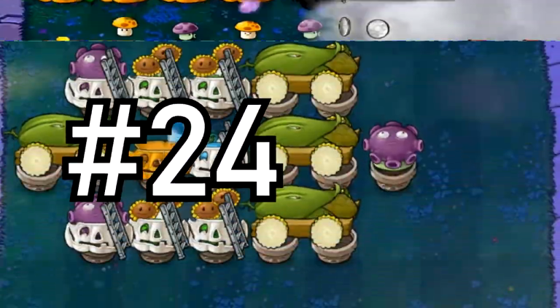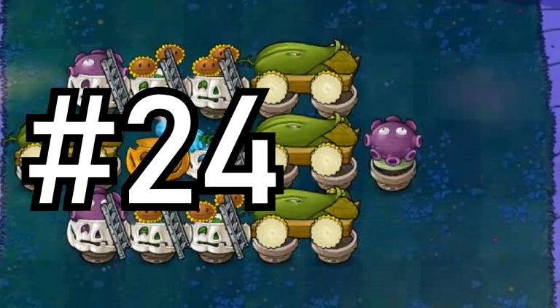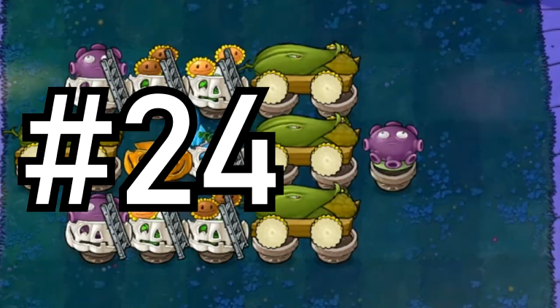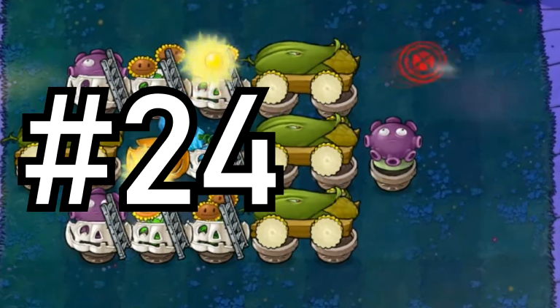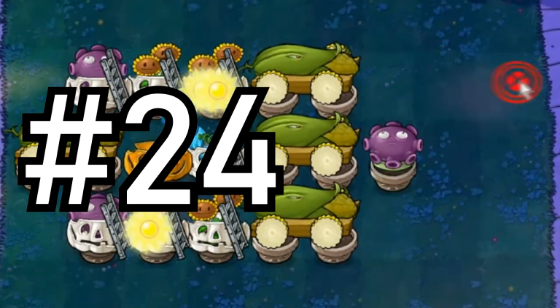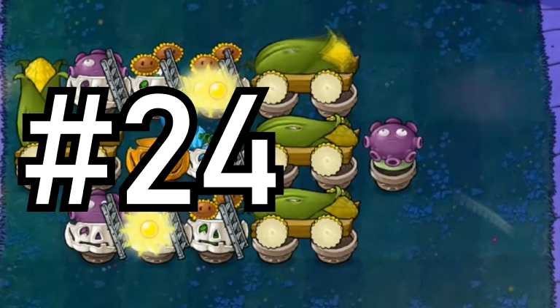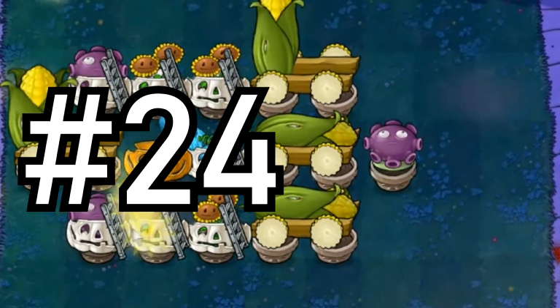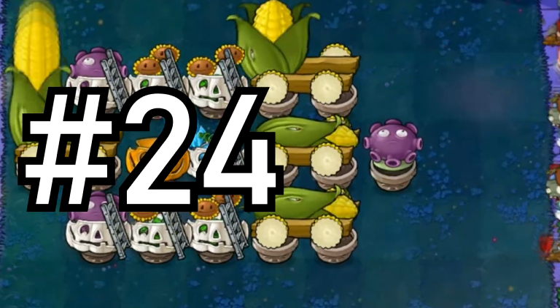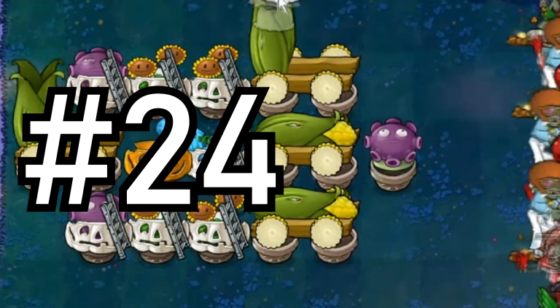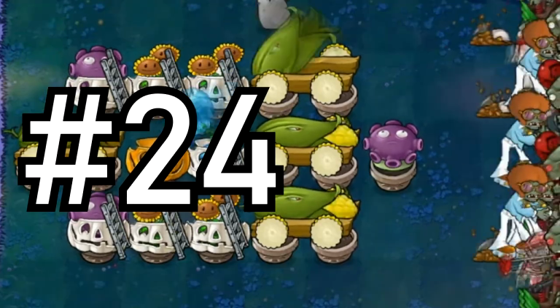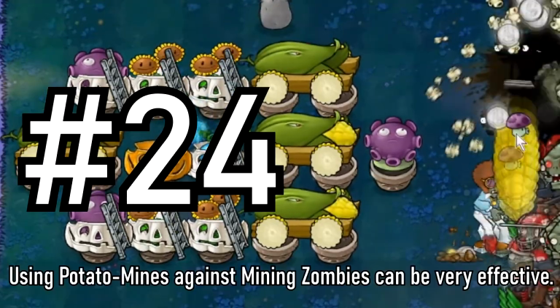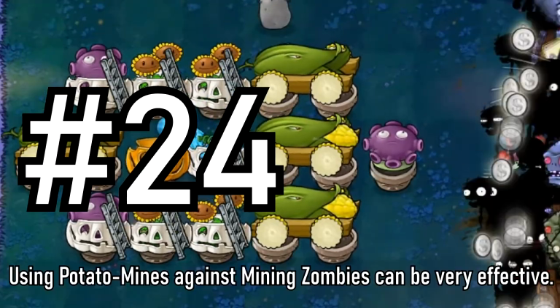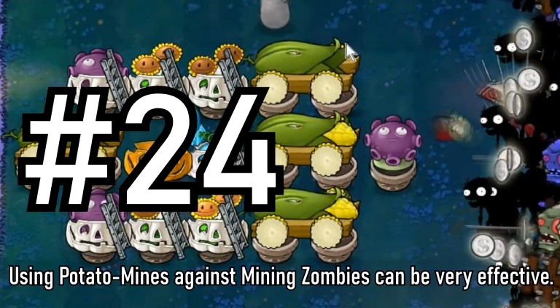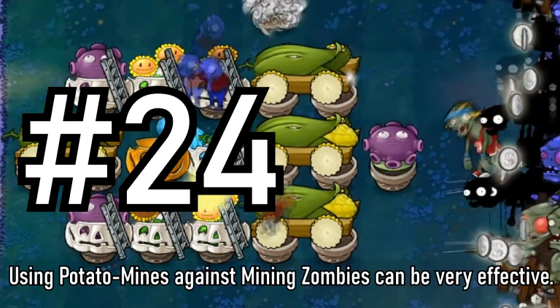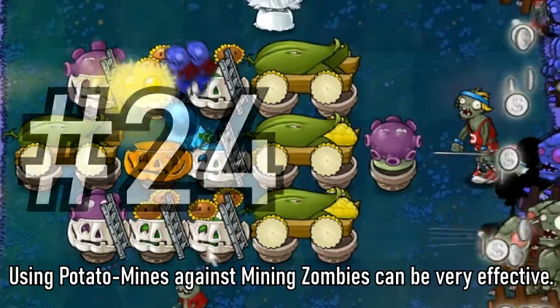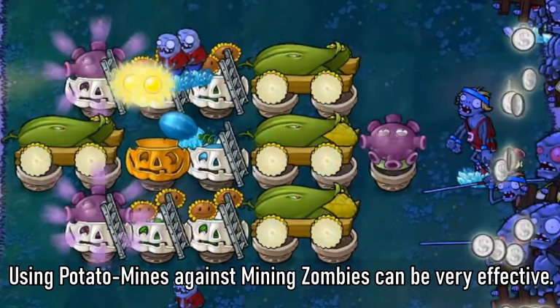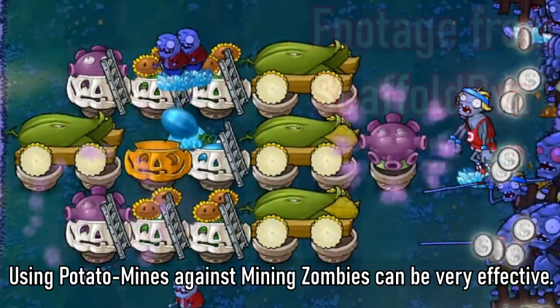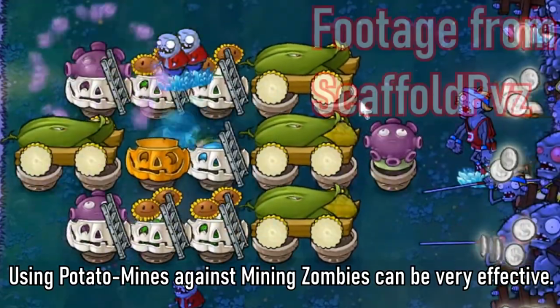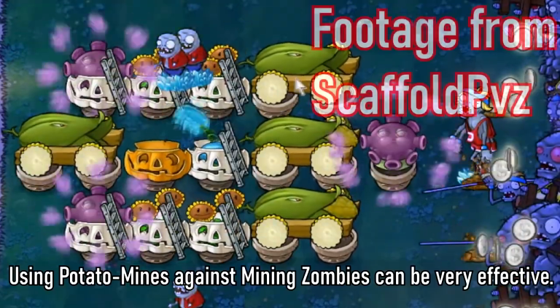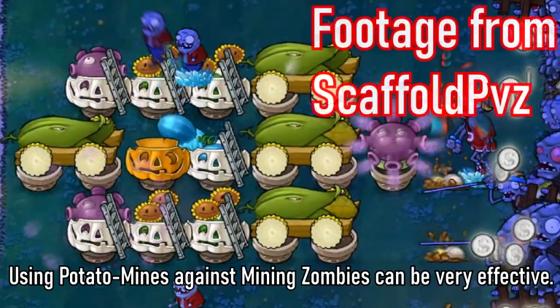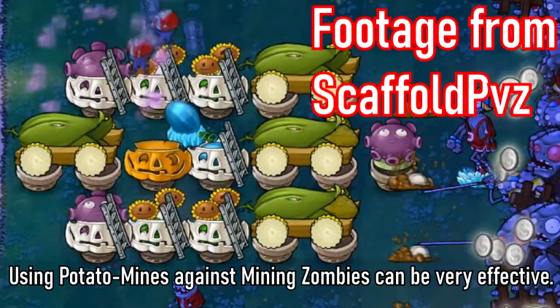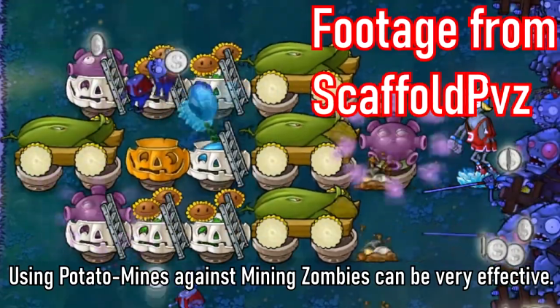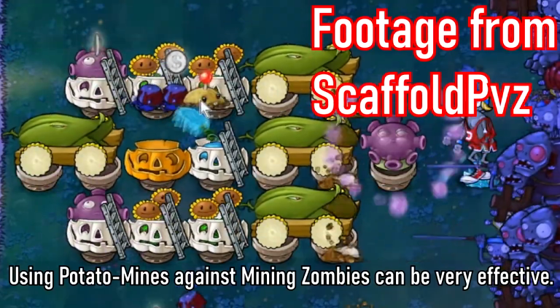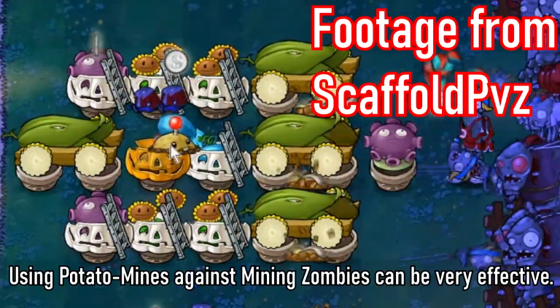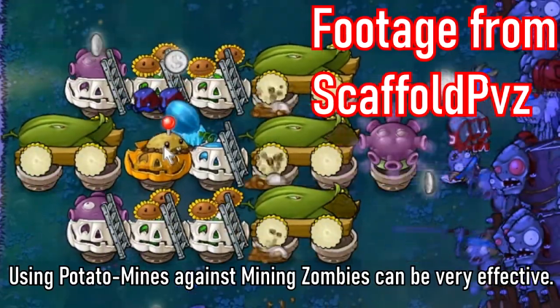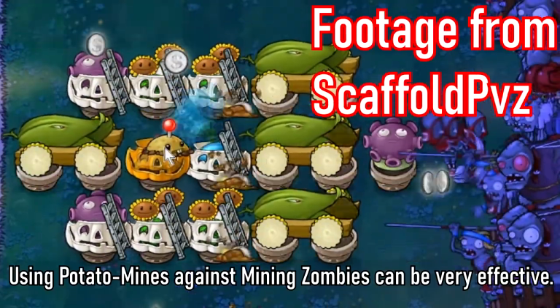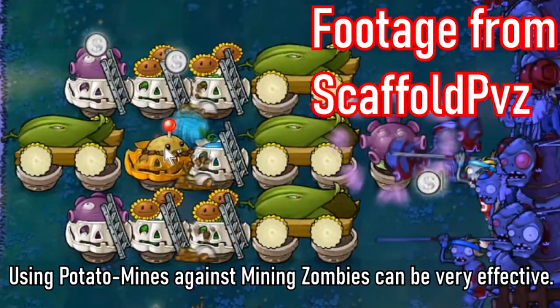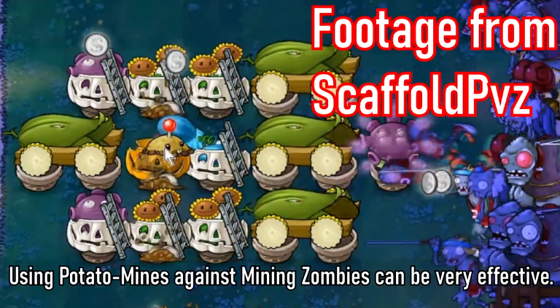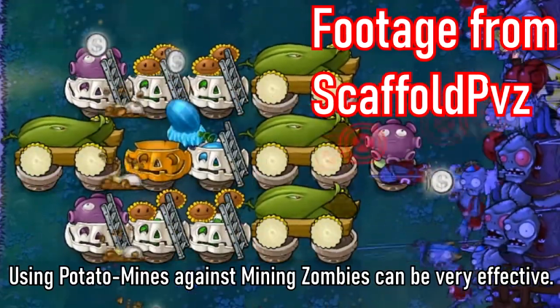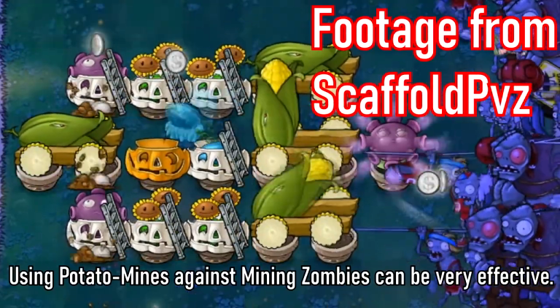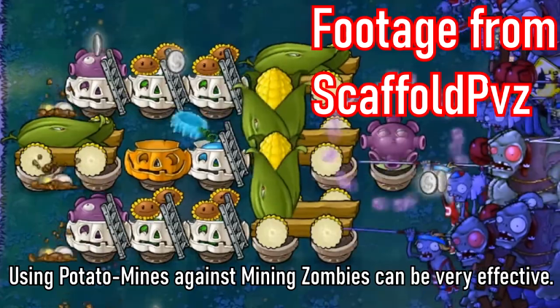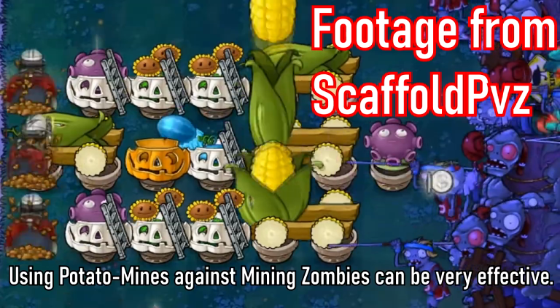Tip 24: Using potato mines against mining zombies can be a very effective strategy.